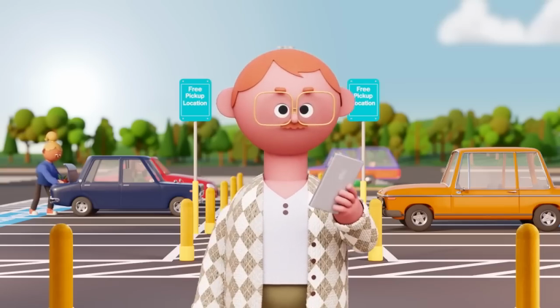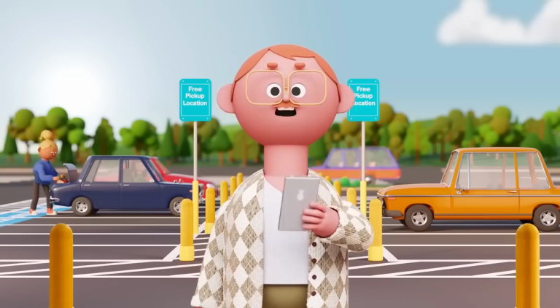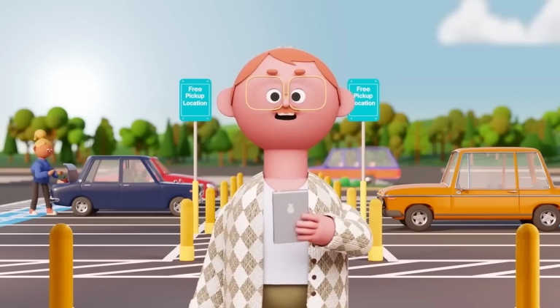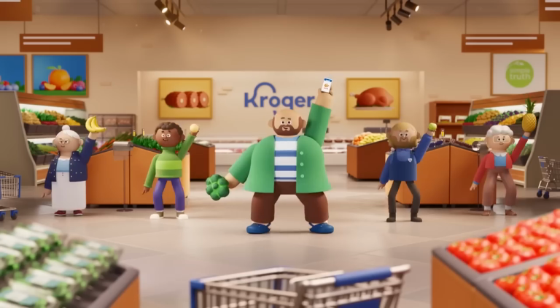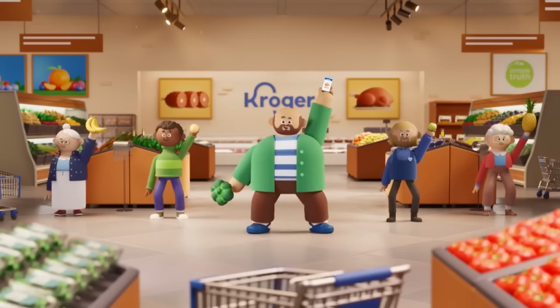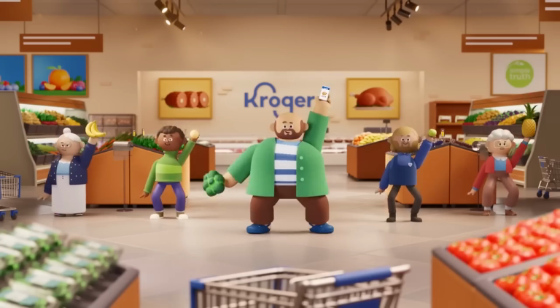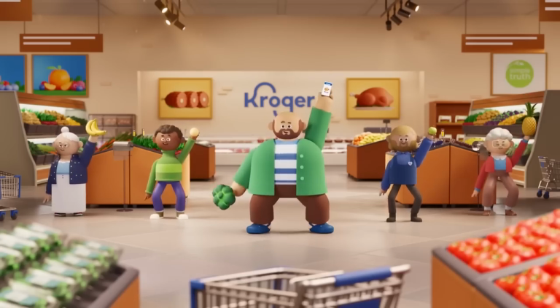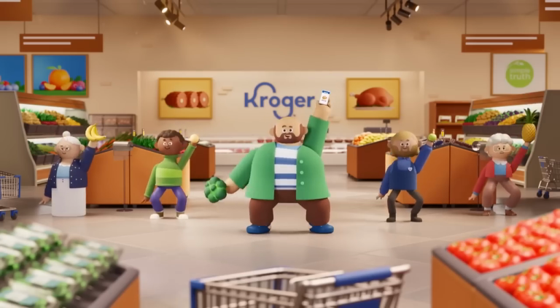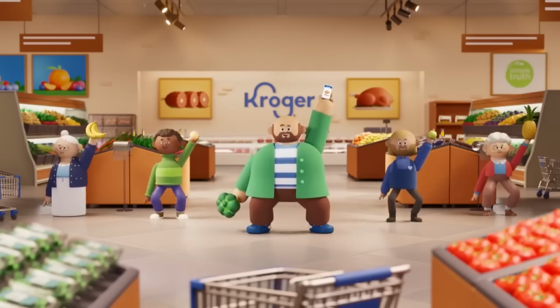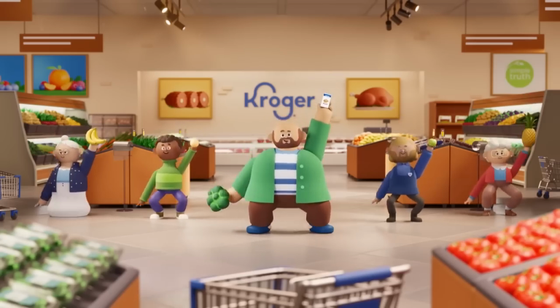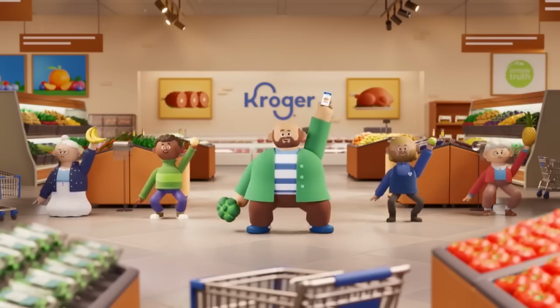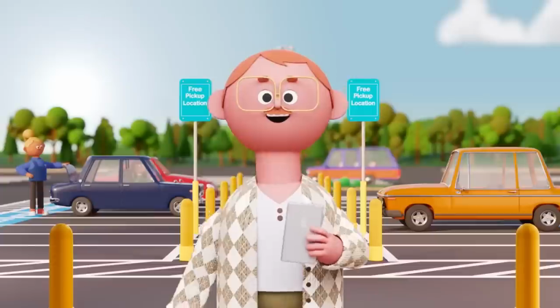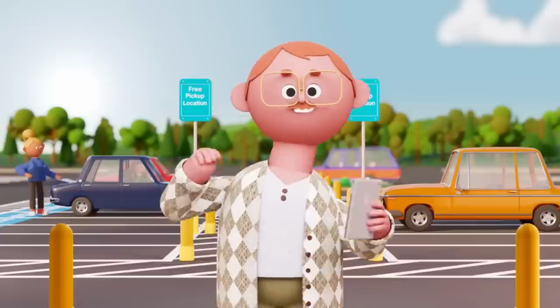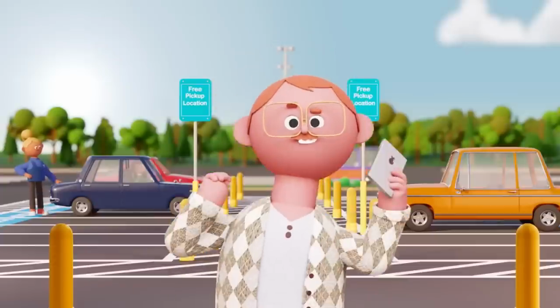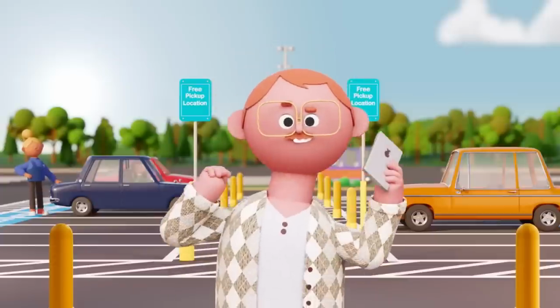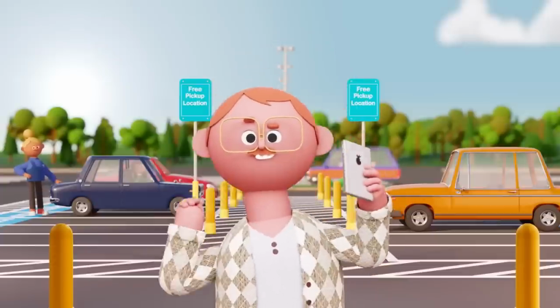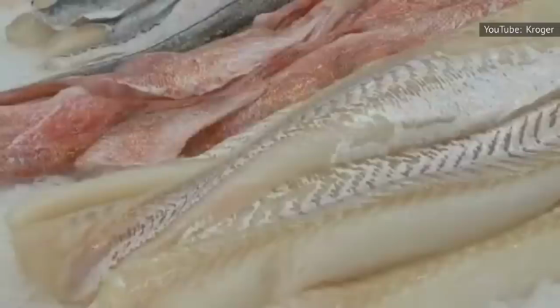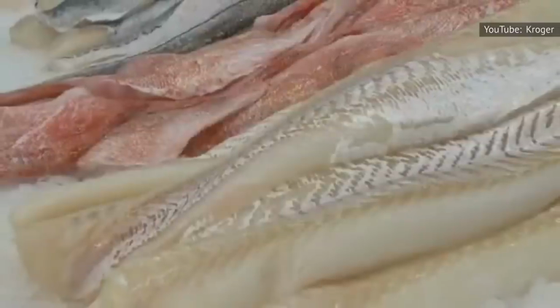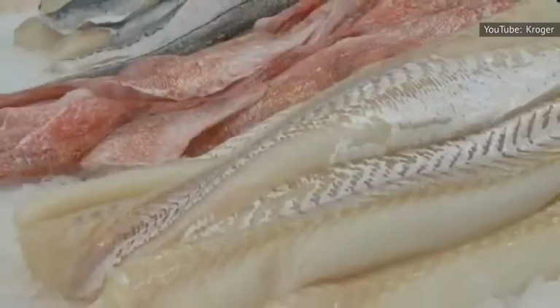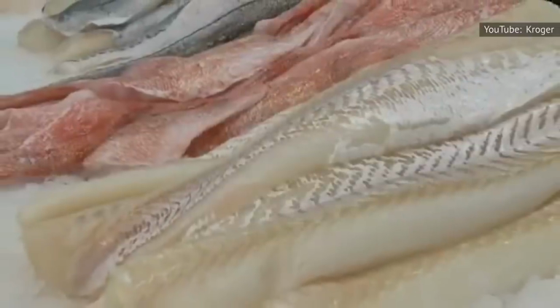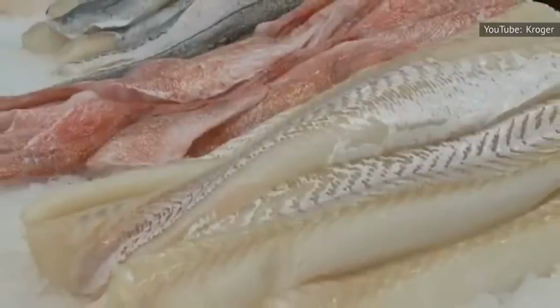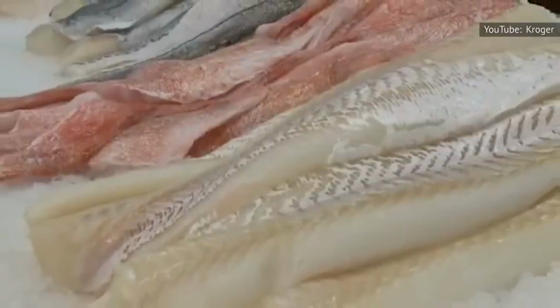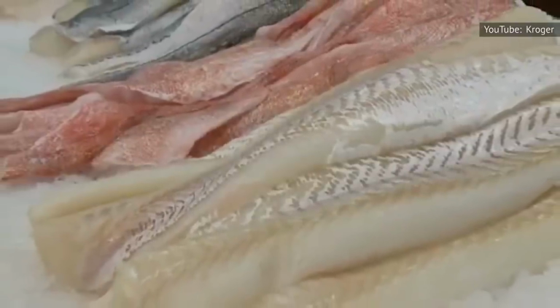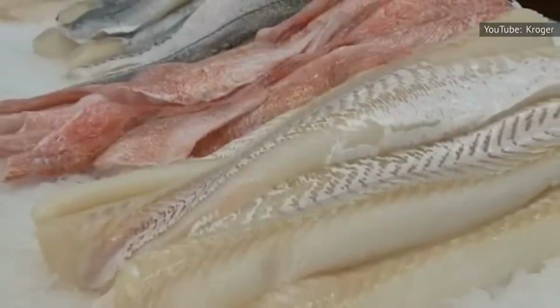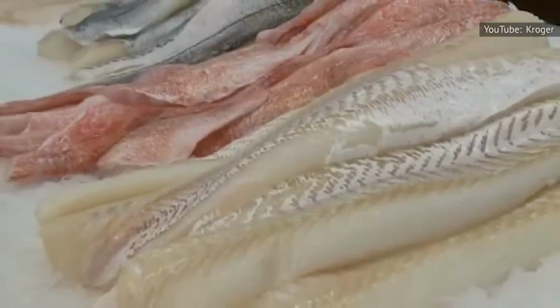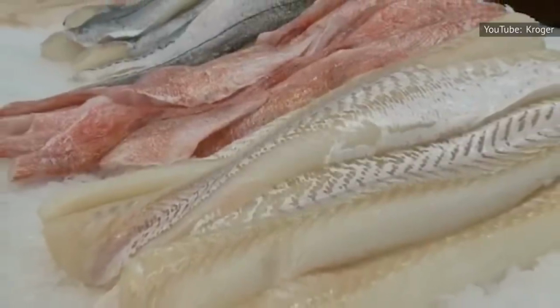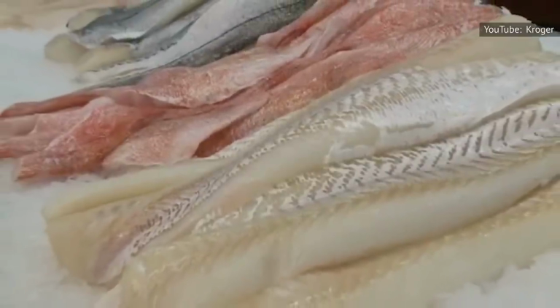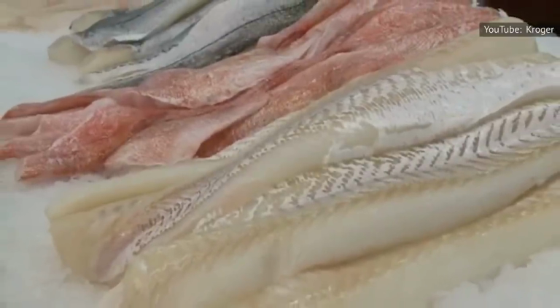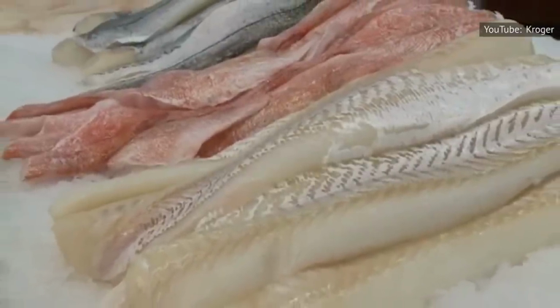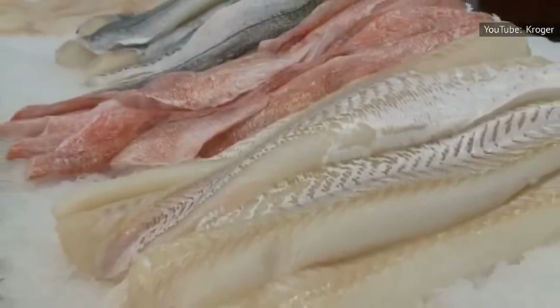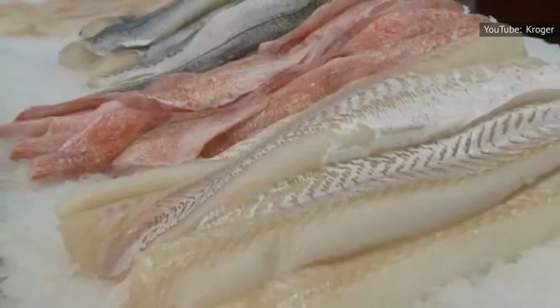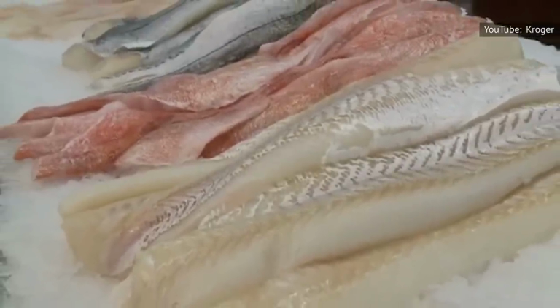Additionally, the Kroger store brand features many varieties of frozen wild-caught fish, including salmon, halibut, and shrimp.